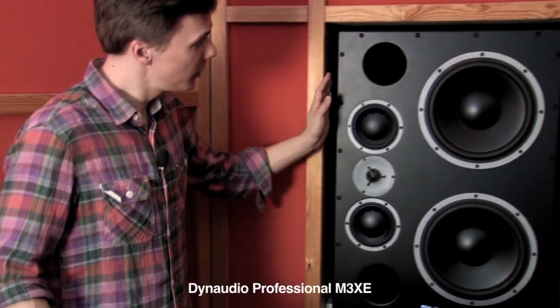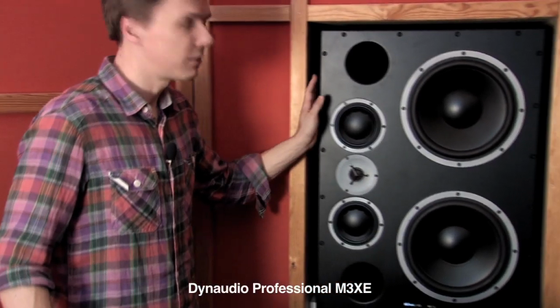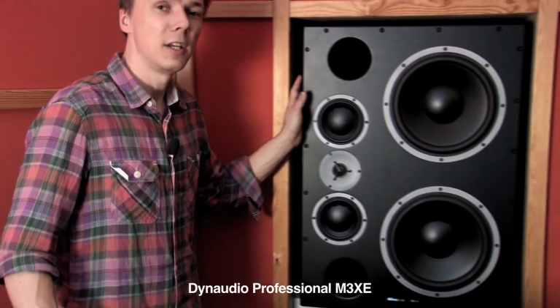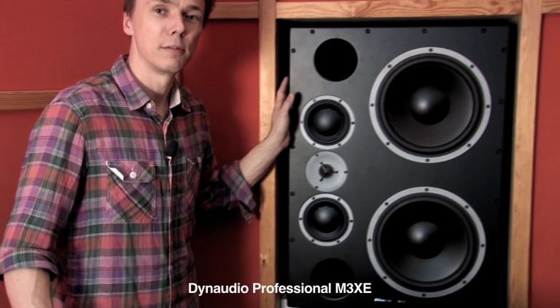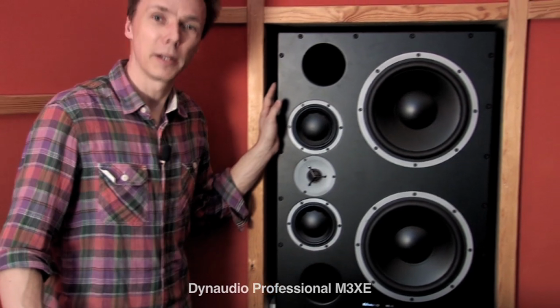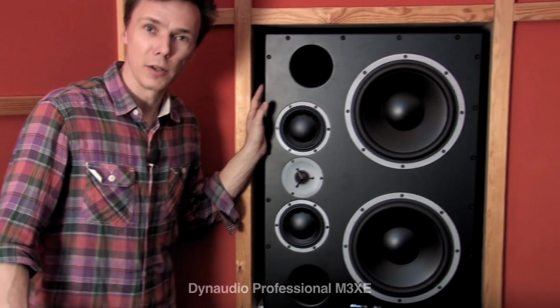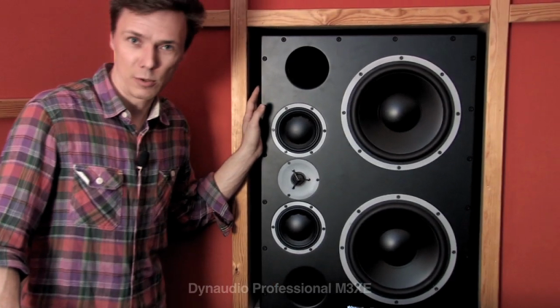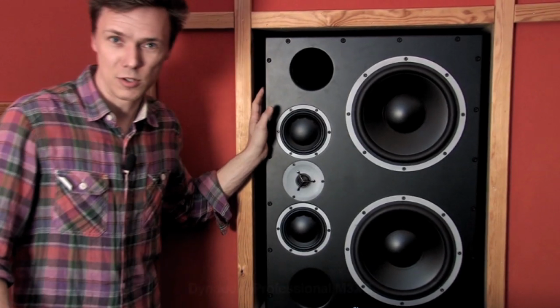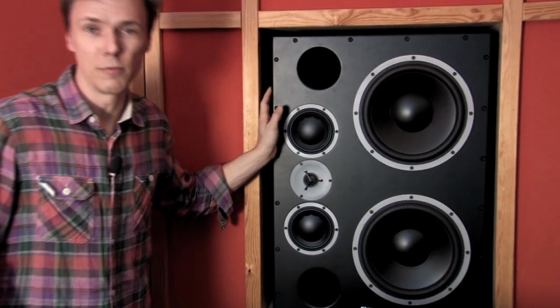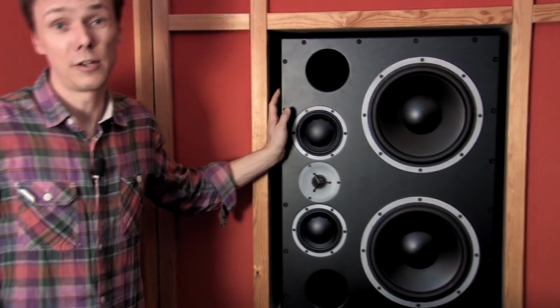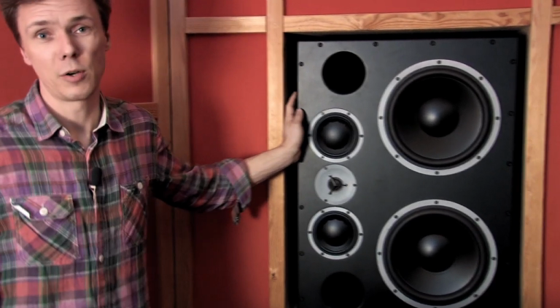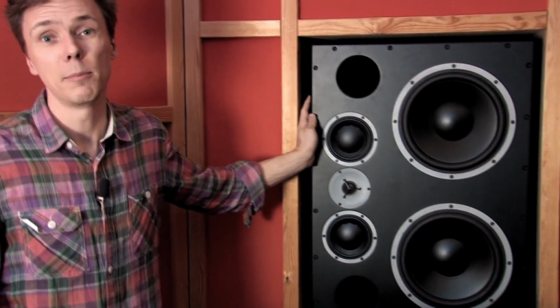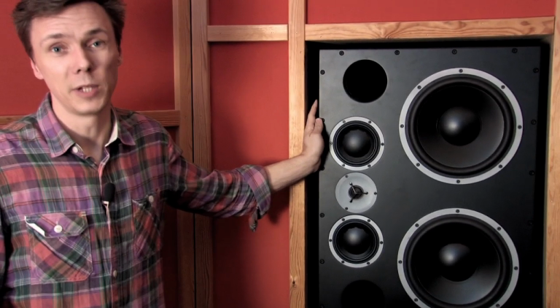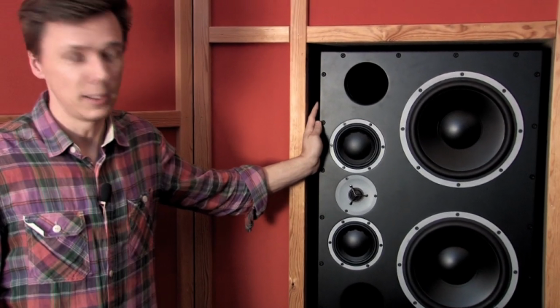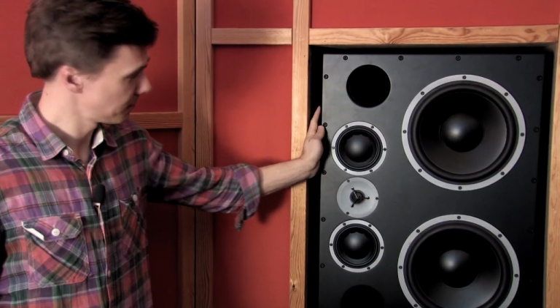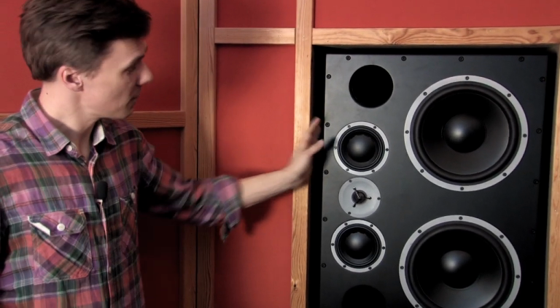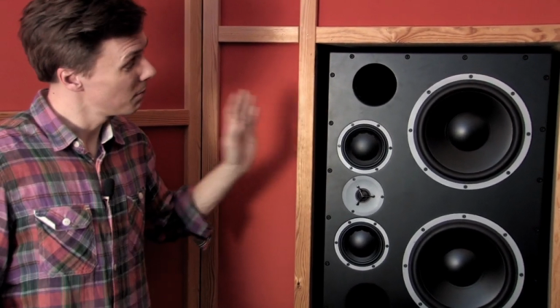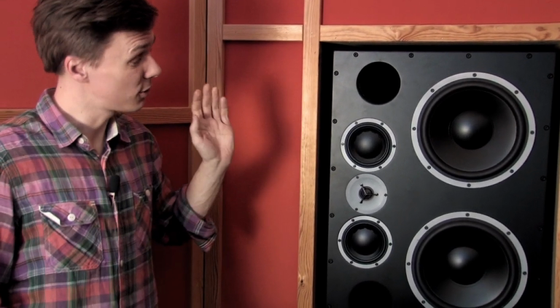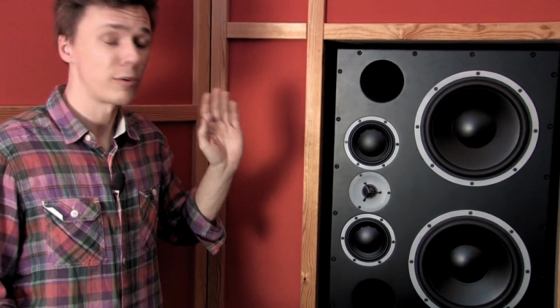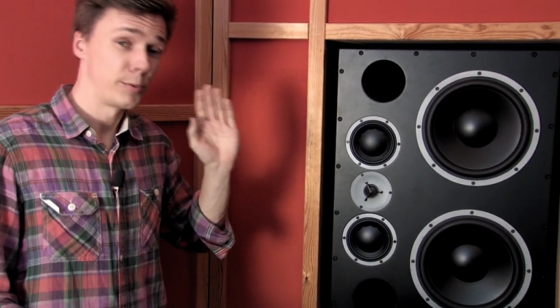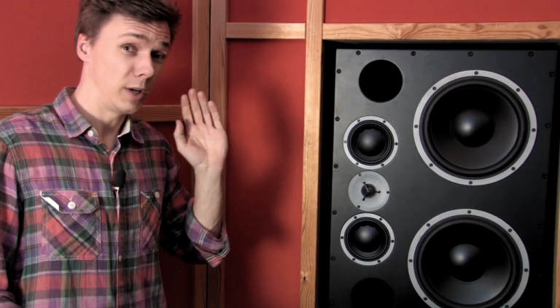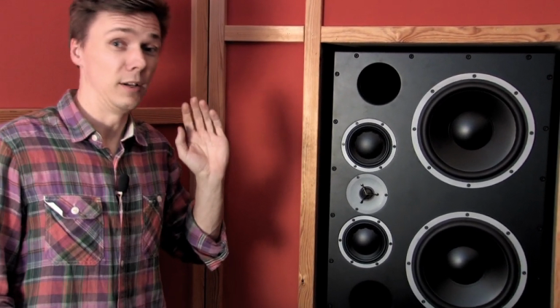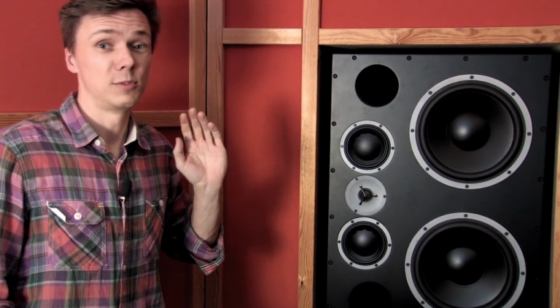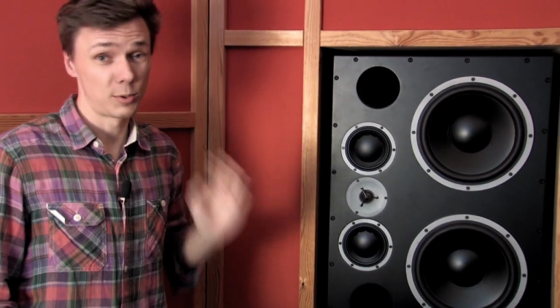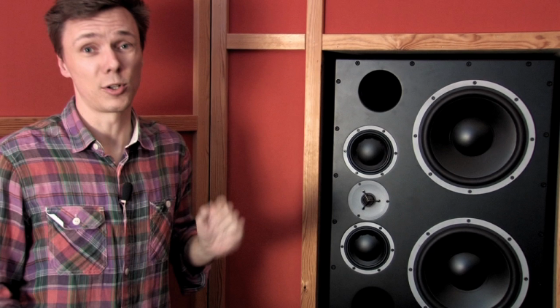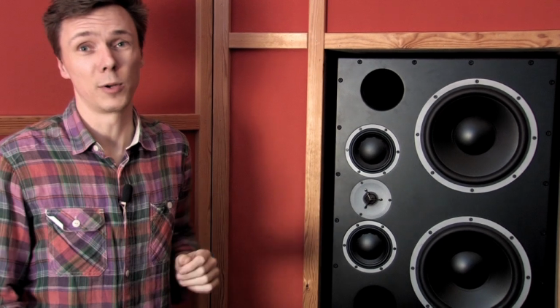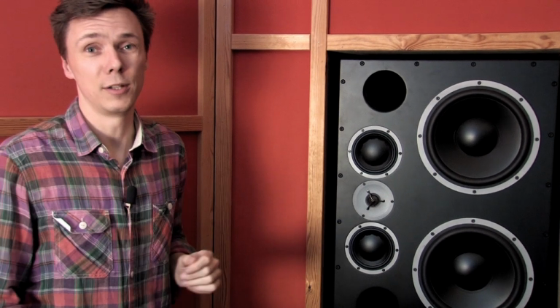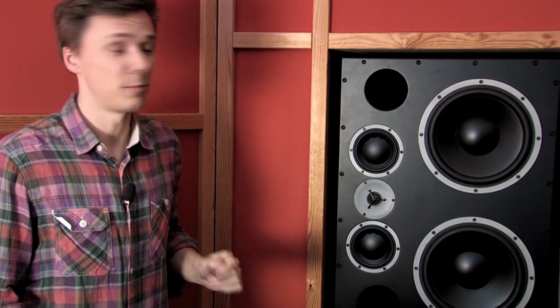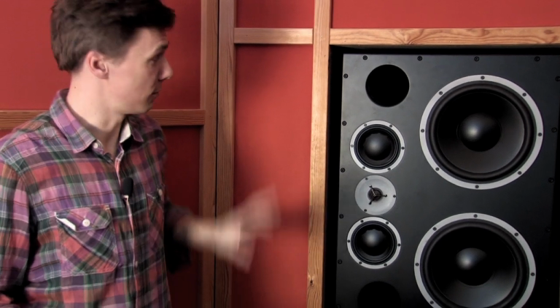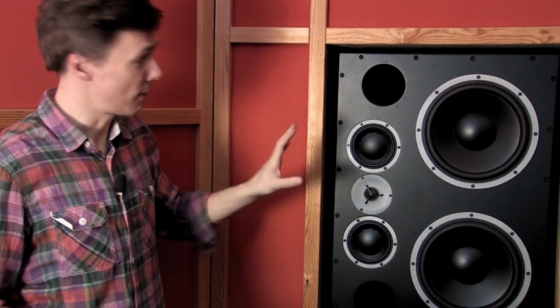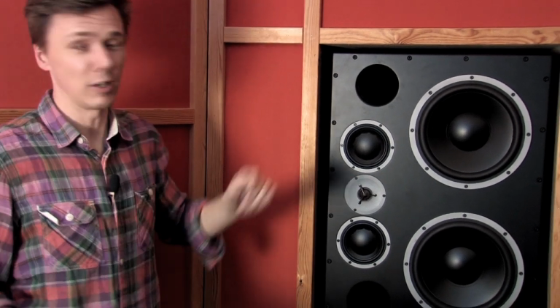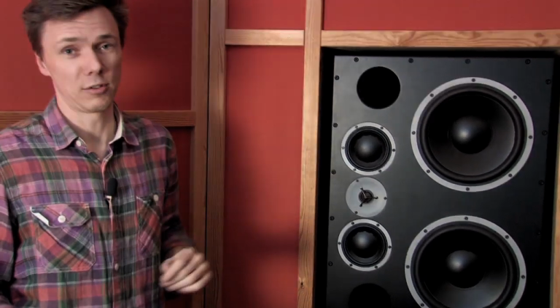The M3XE is building on the heritage of the legendary M3A, but it has gone through a serious upgrade in terms of driver selection.